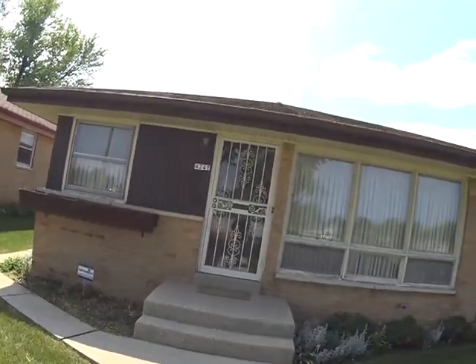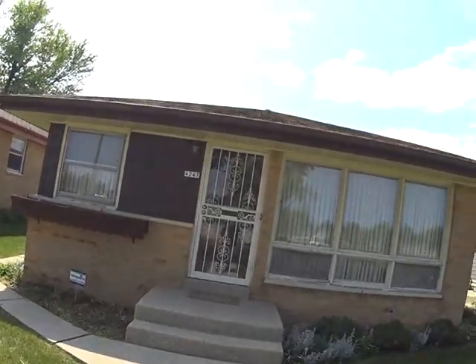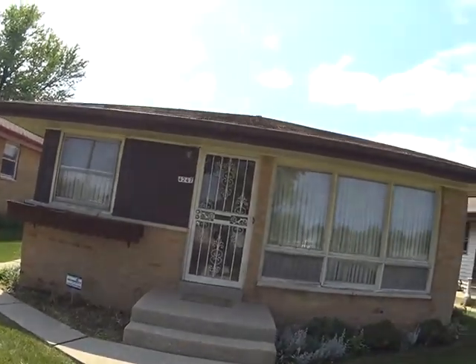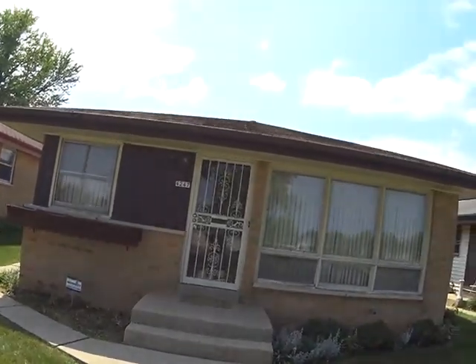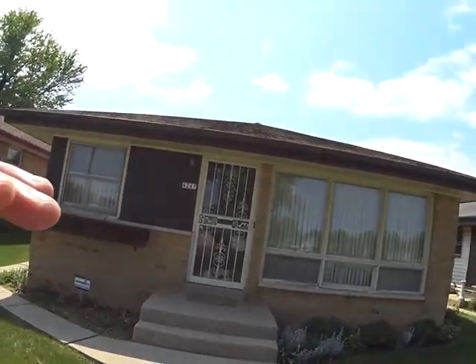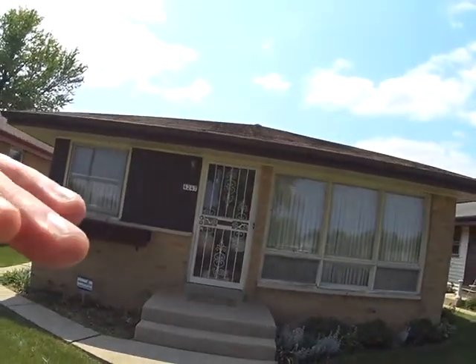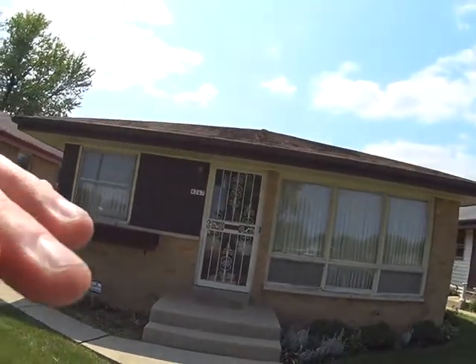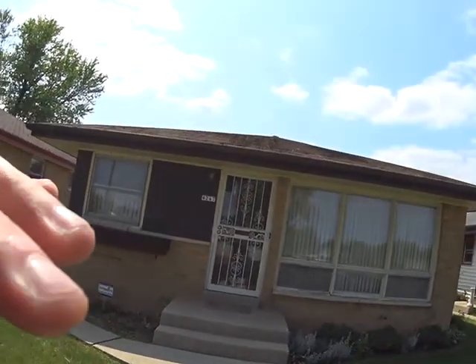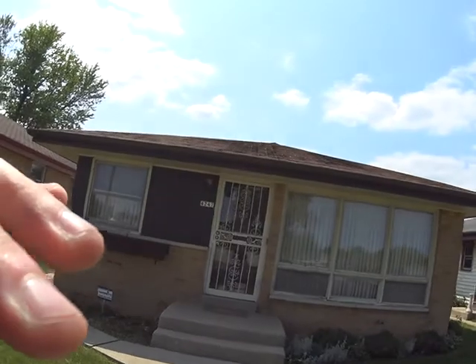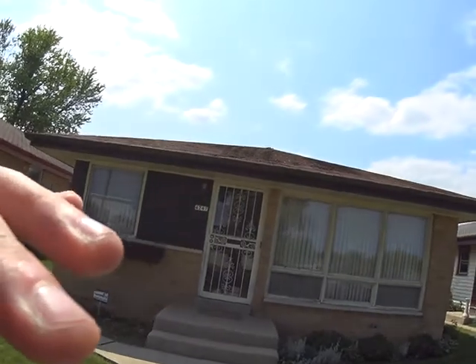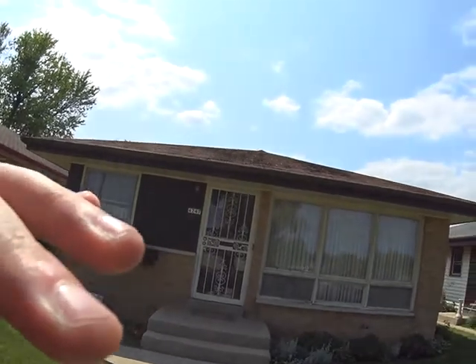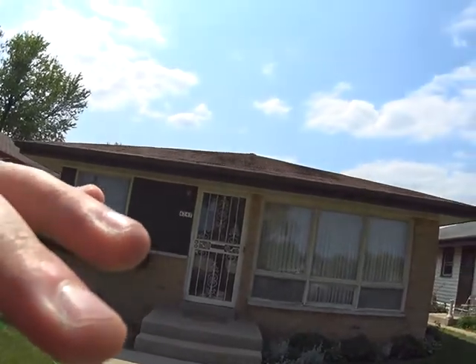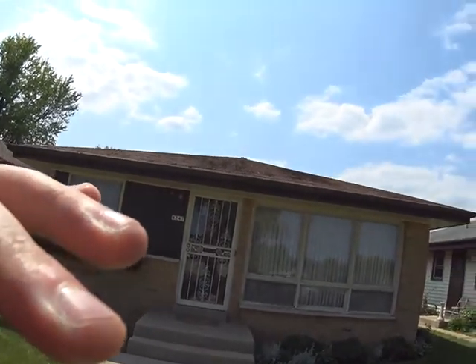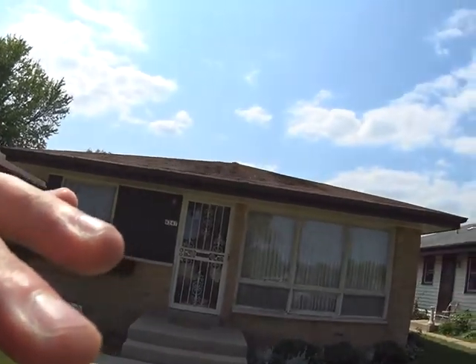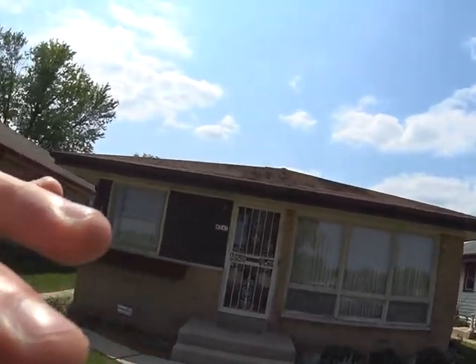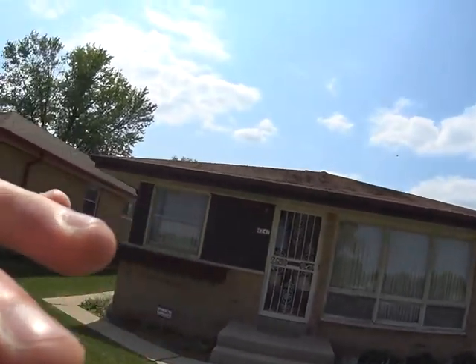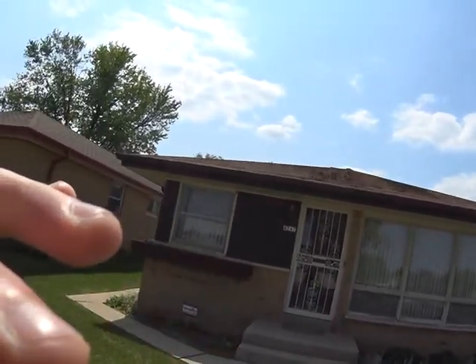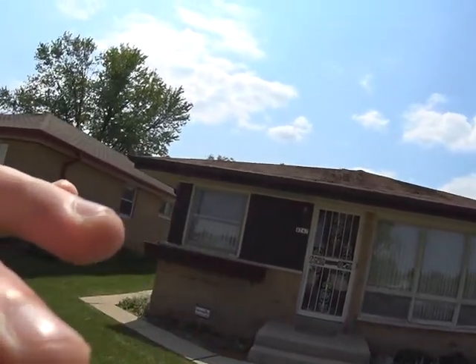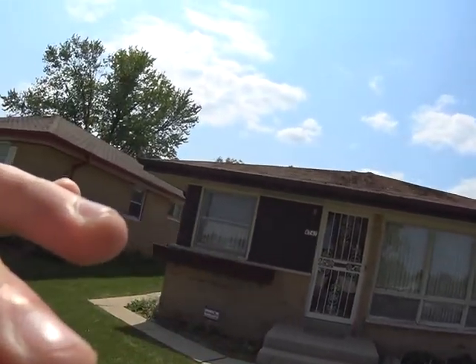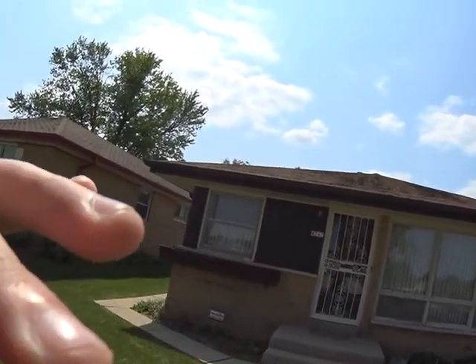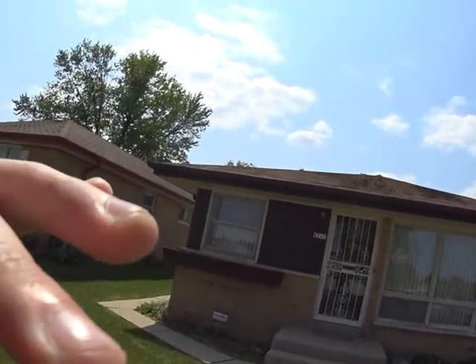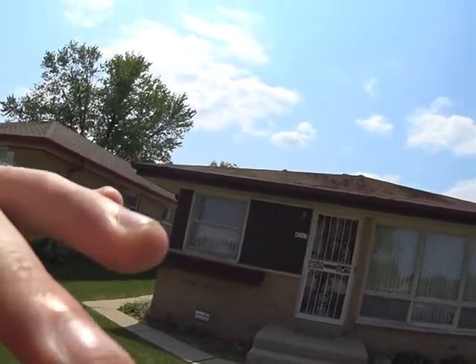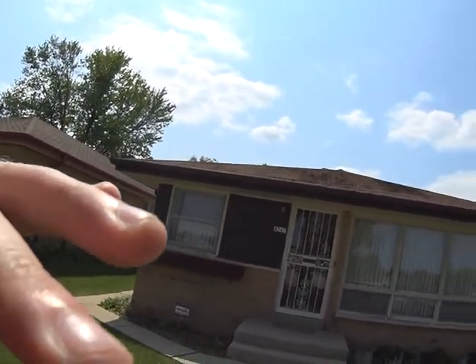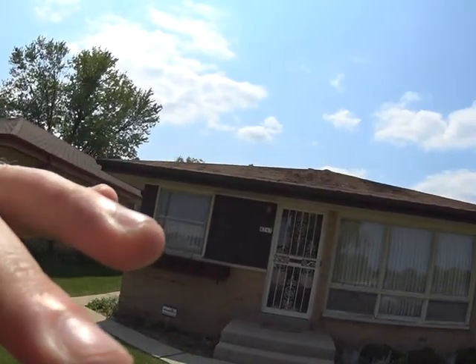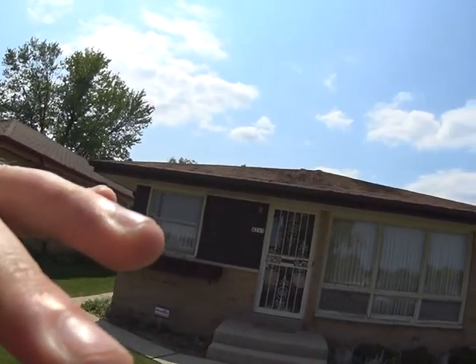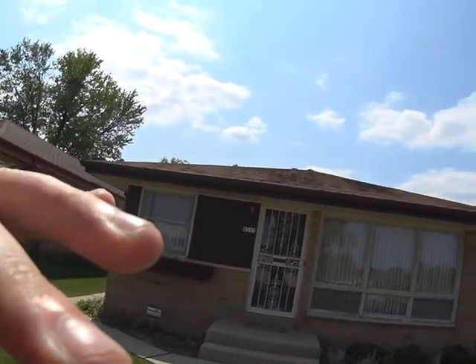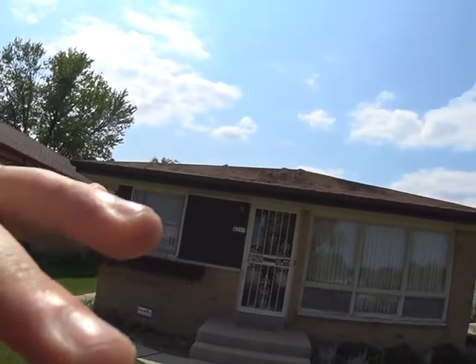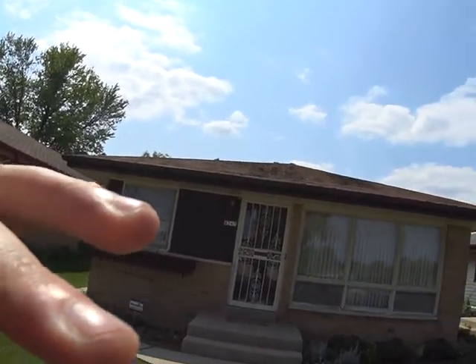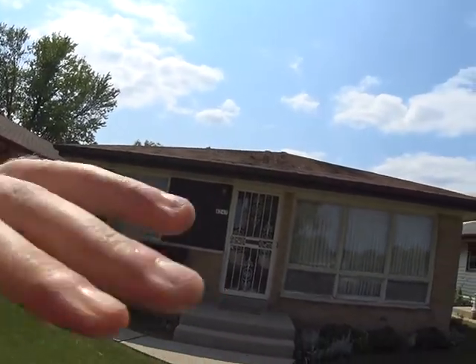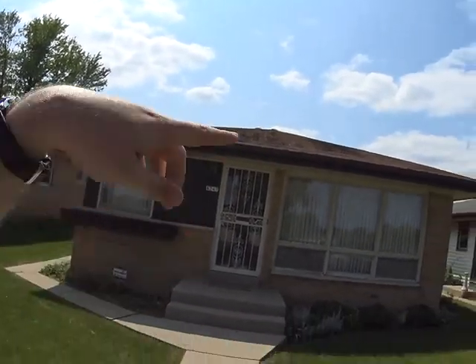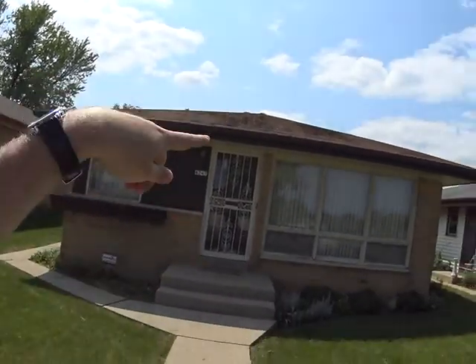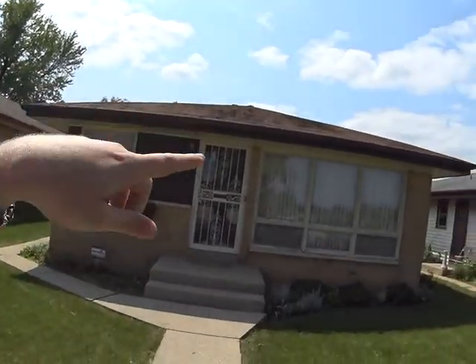Let's look at the roof. The roof is in bad shape — it's lifting up.